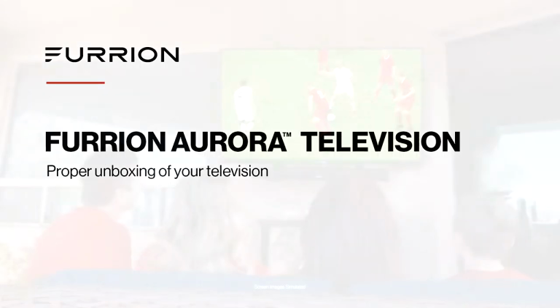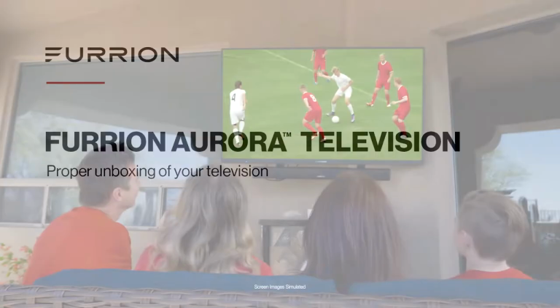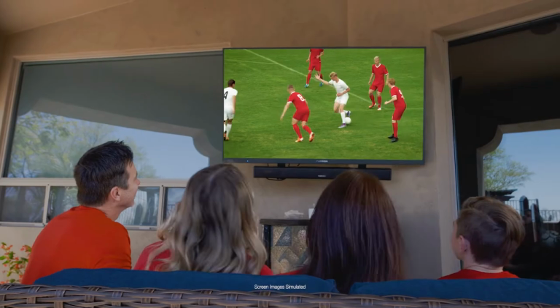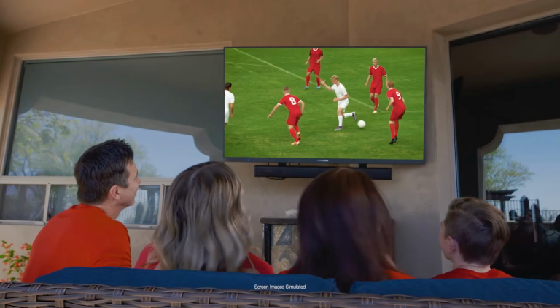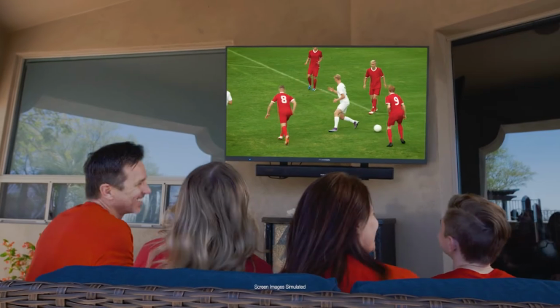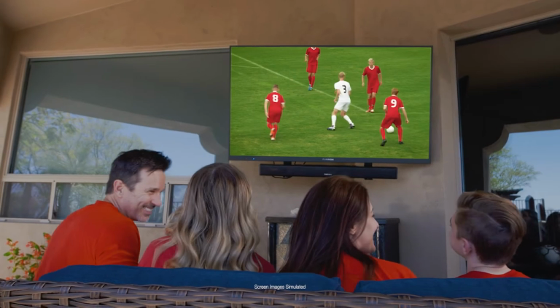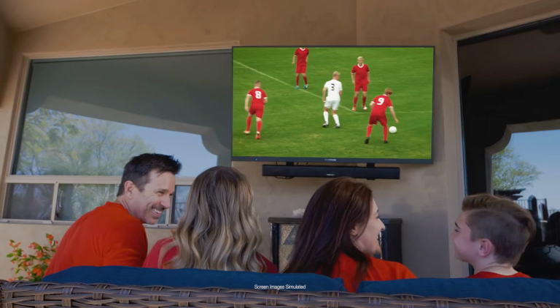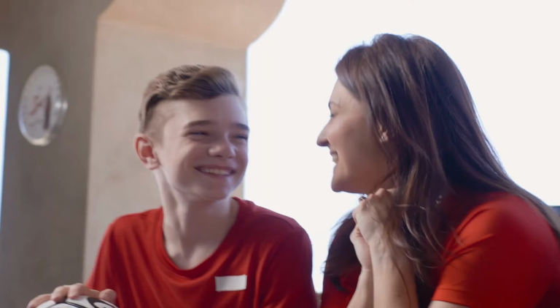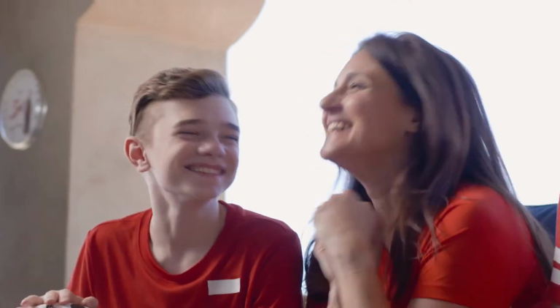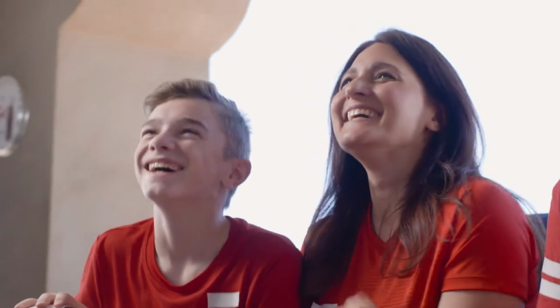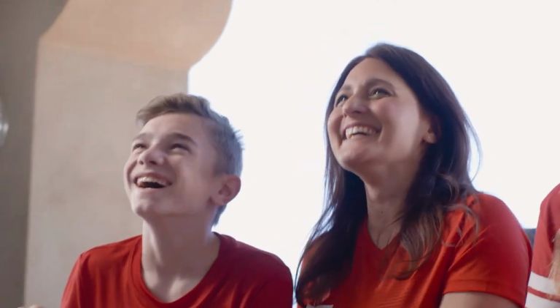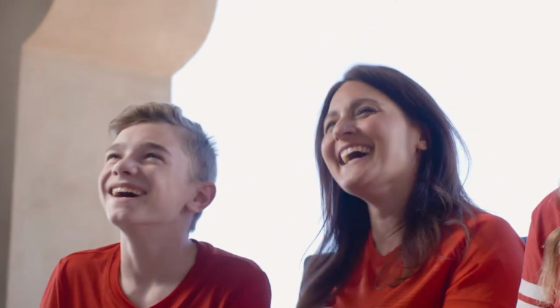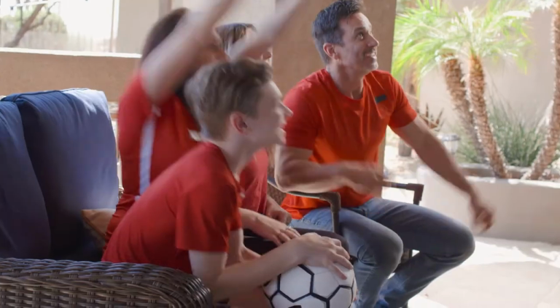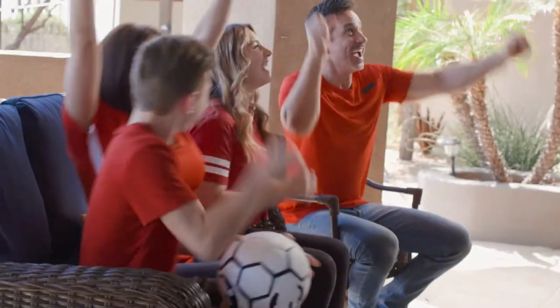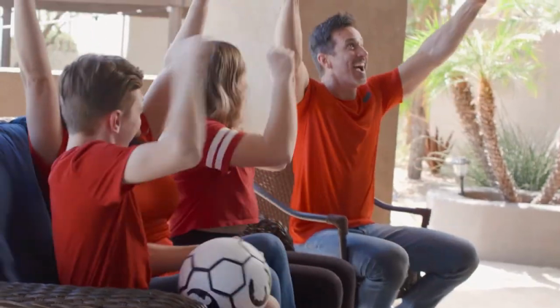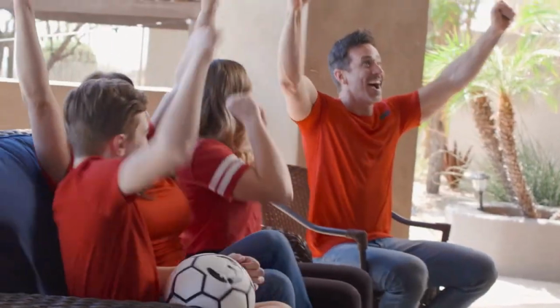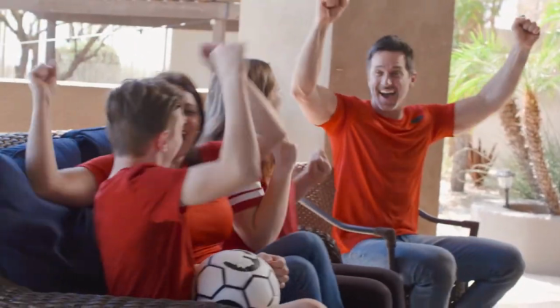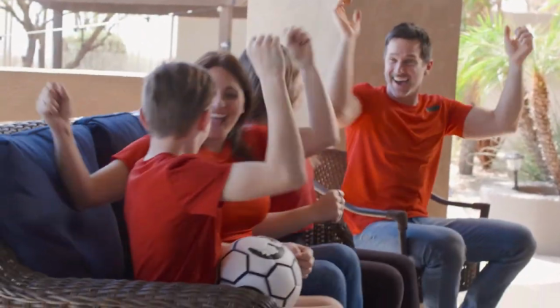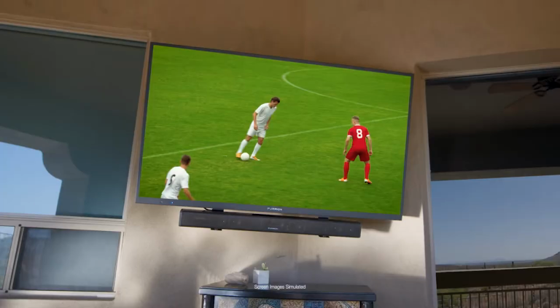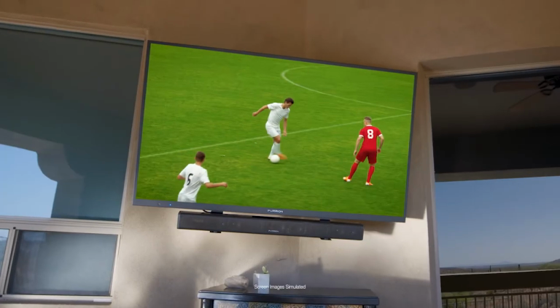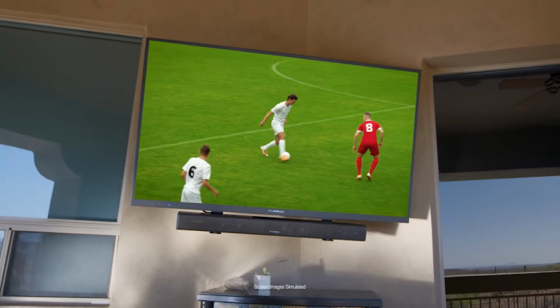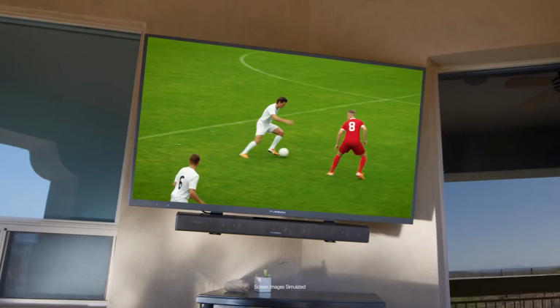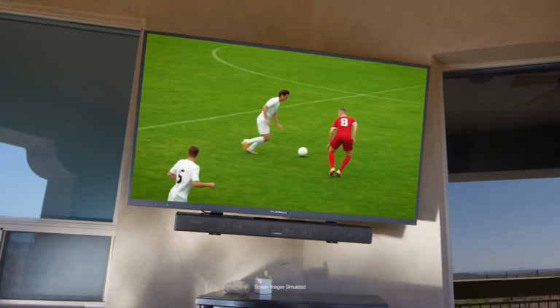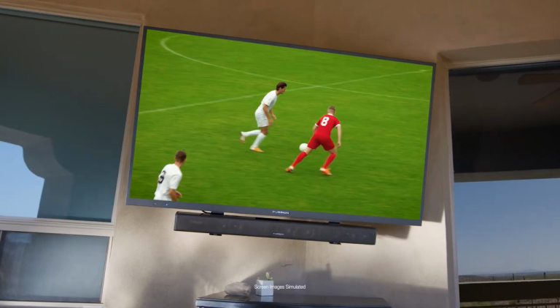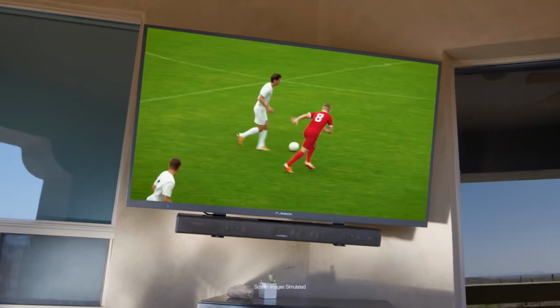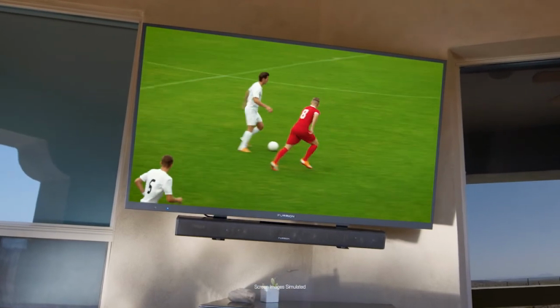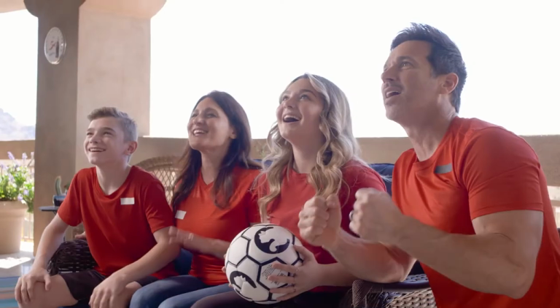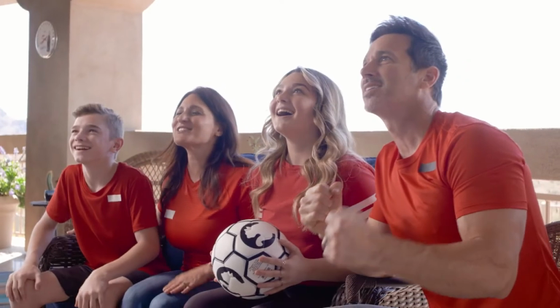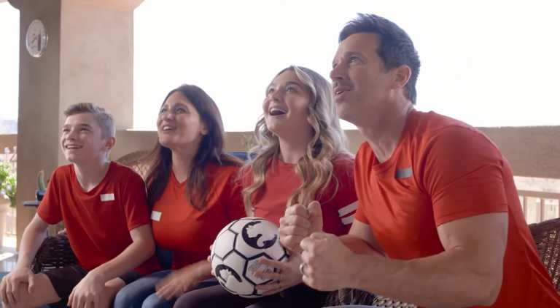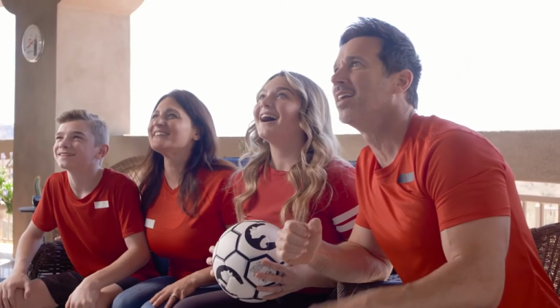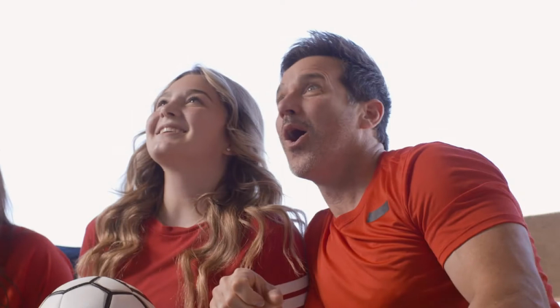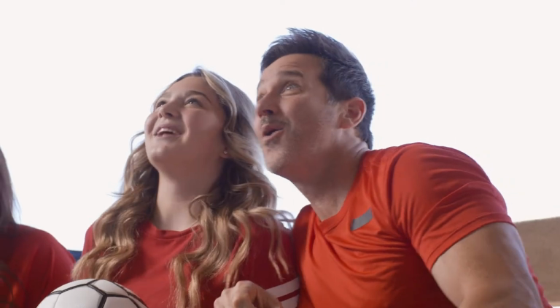Thank you for purchasing the Furion Aurora Outdoor Television. We'll take you through the unboxing of your new Furion TV.